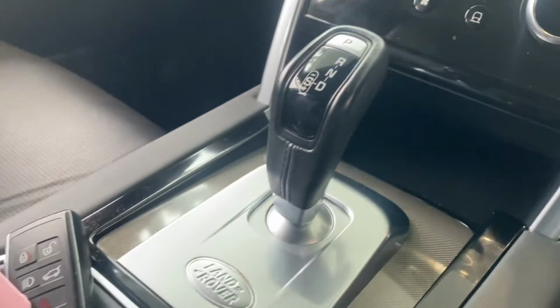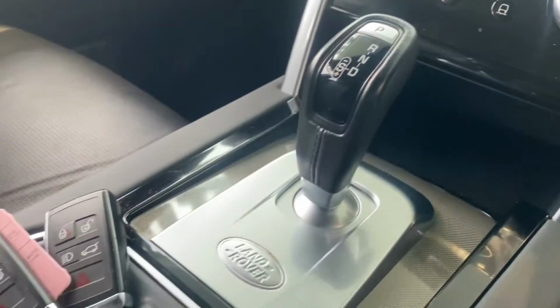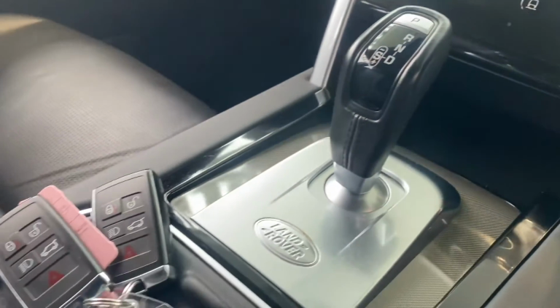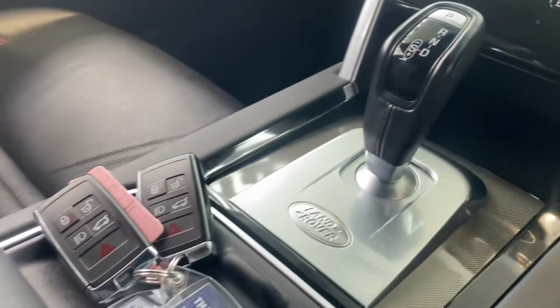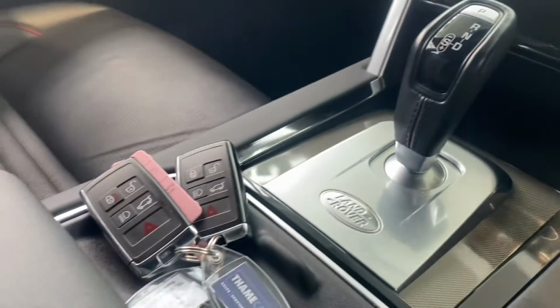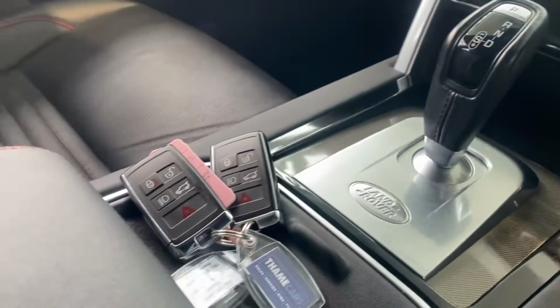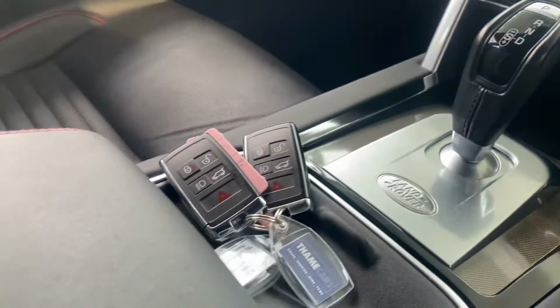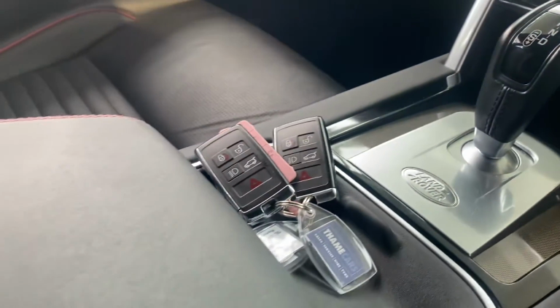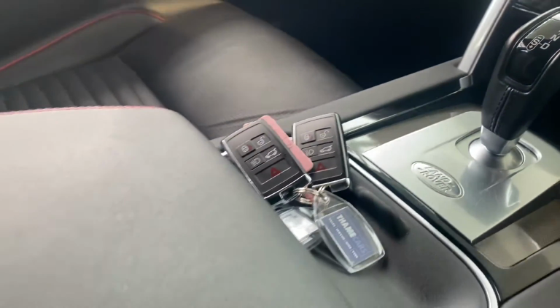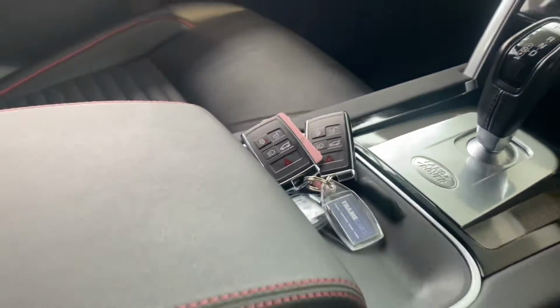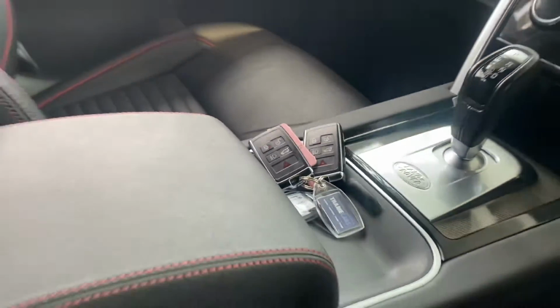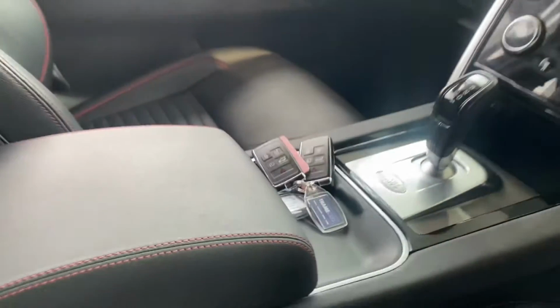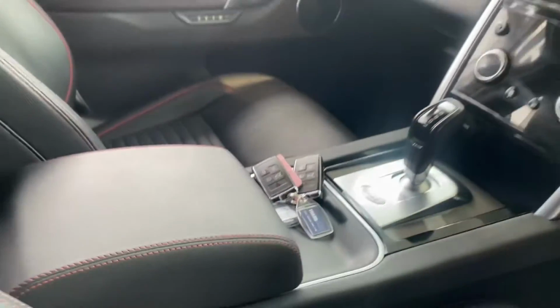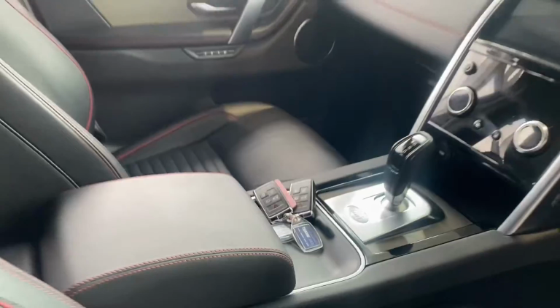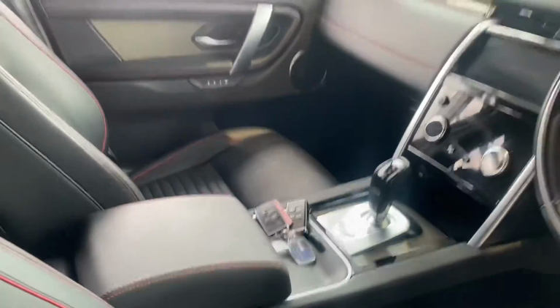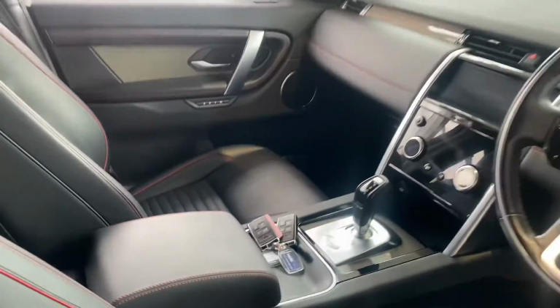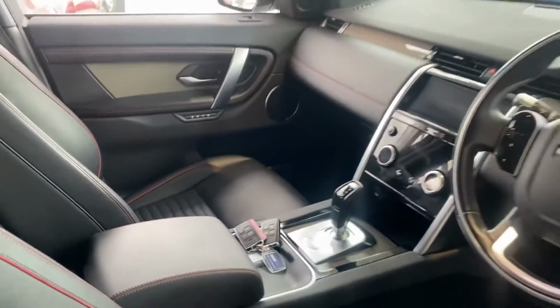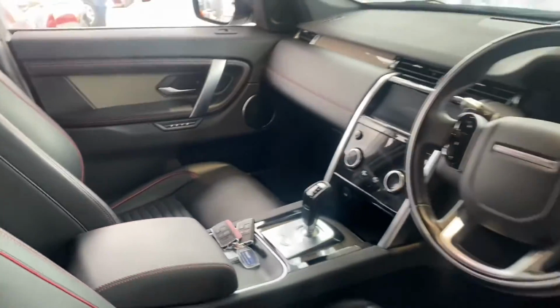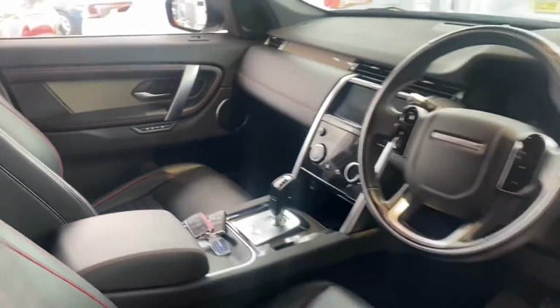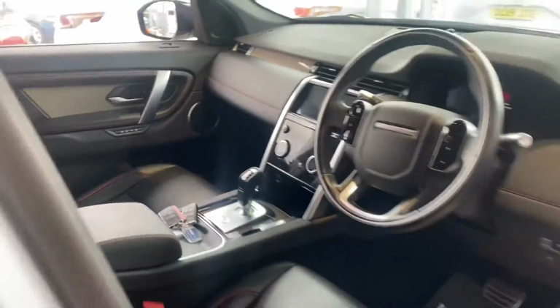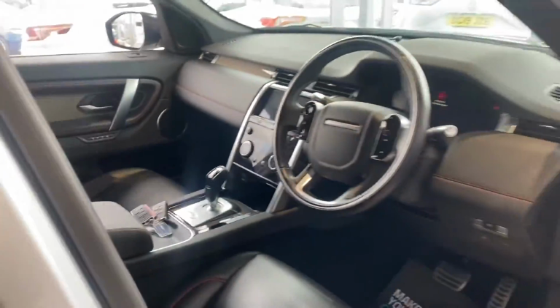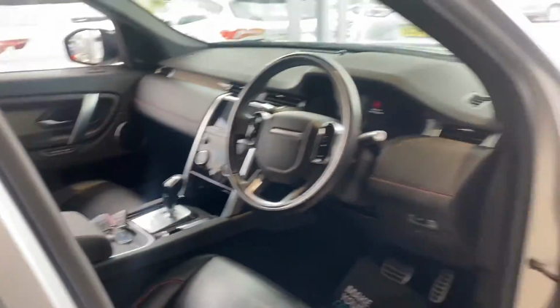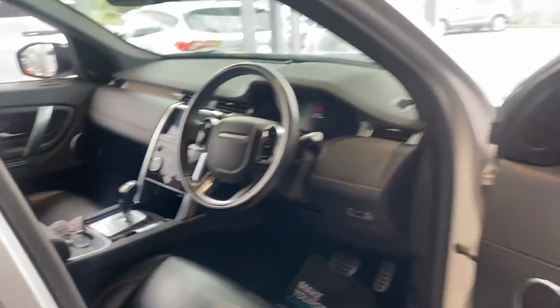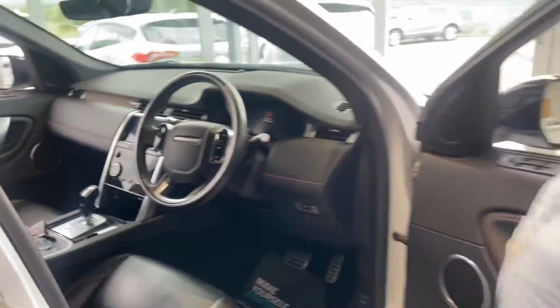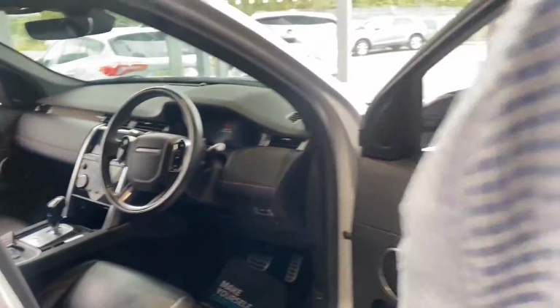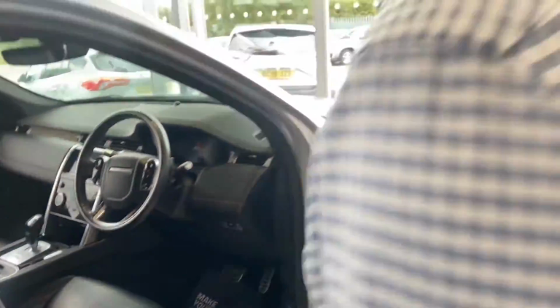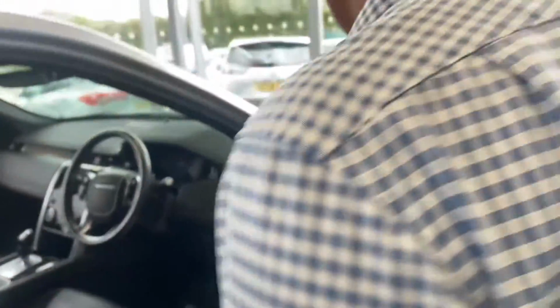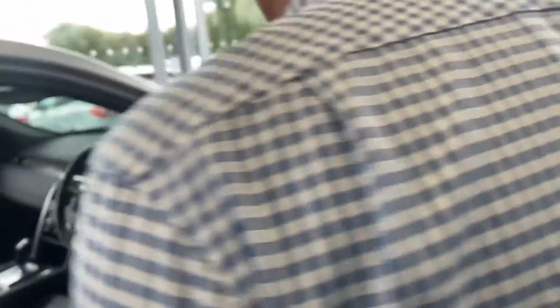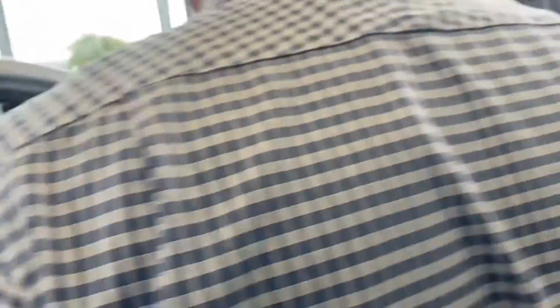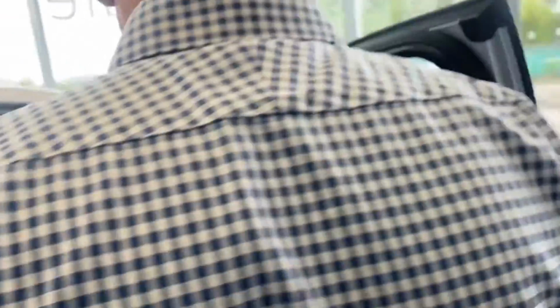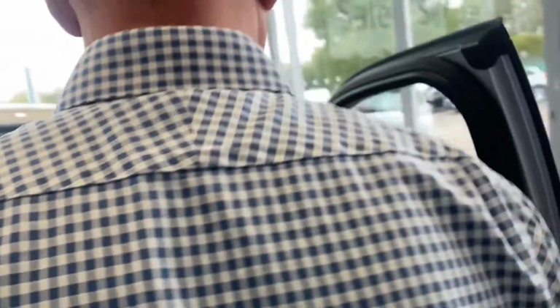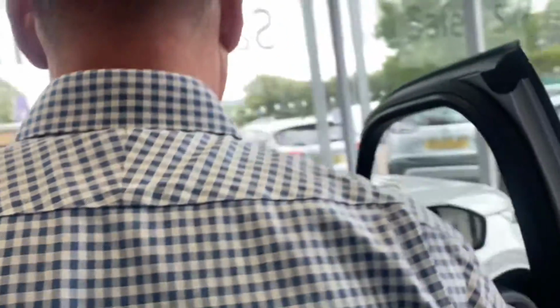Auto gearbox, centre armrest — a very comfortable, luxurious feel to the interior.